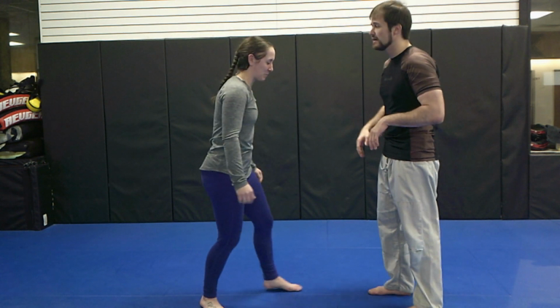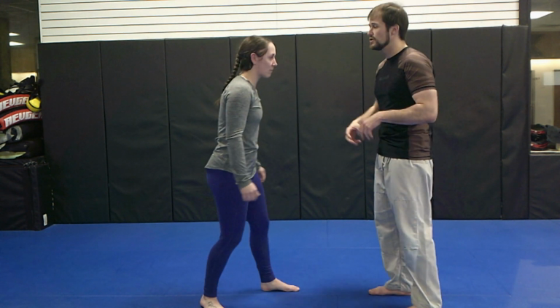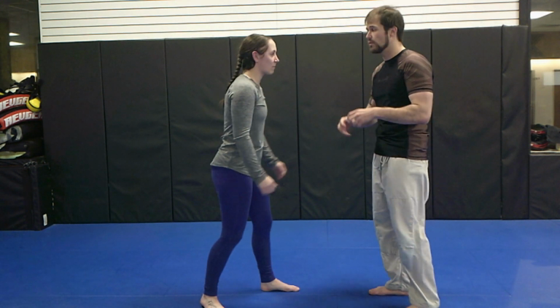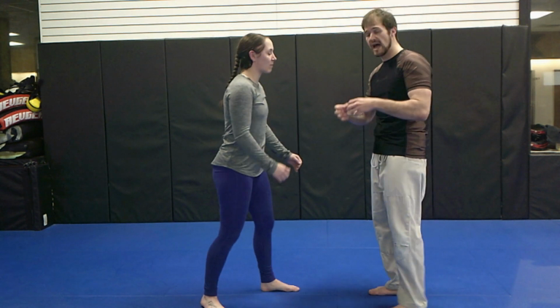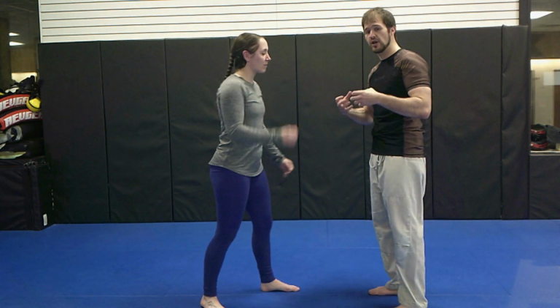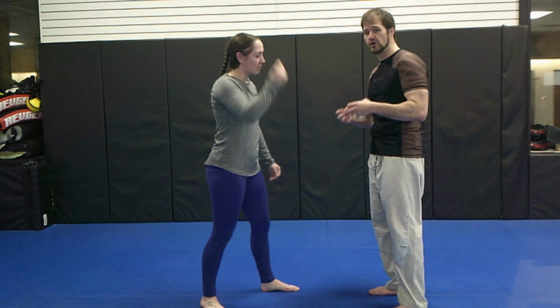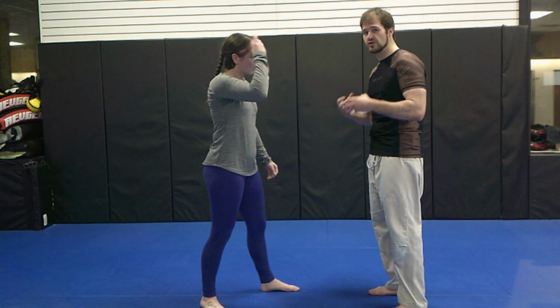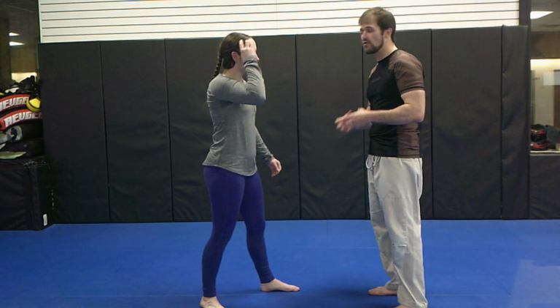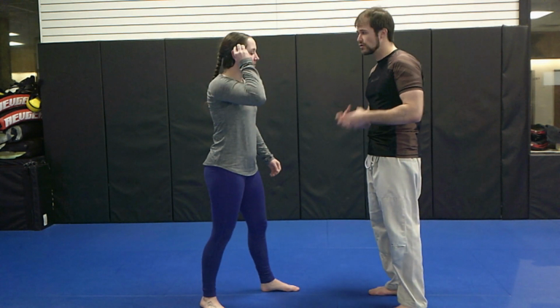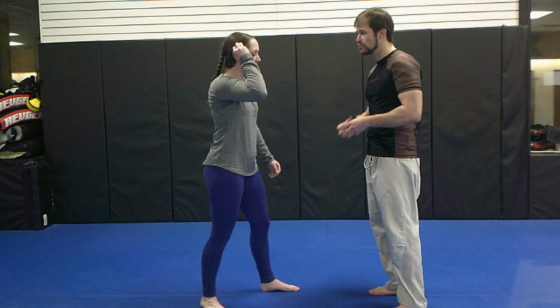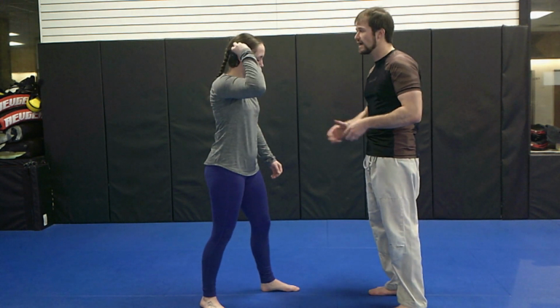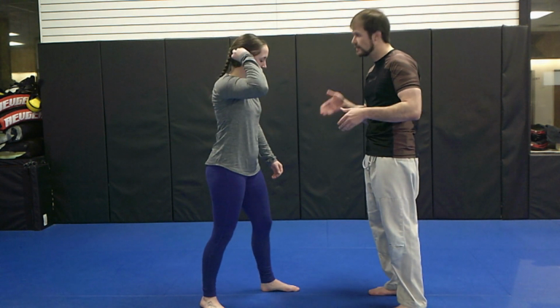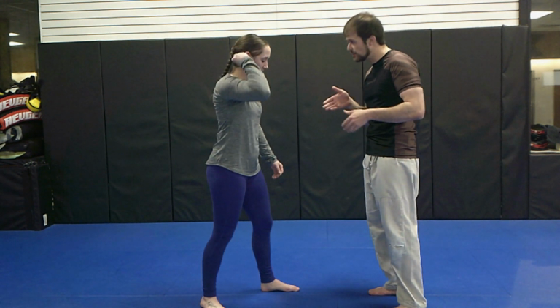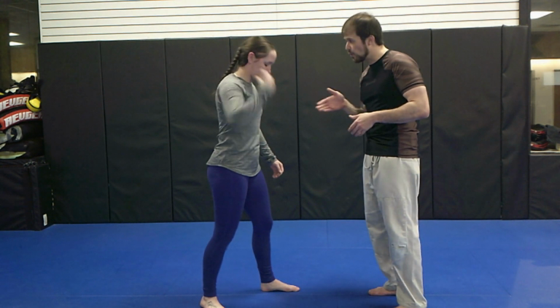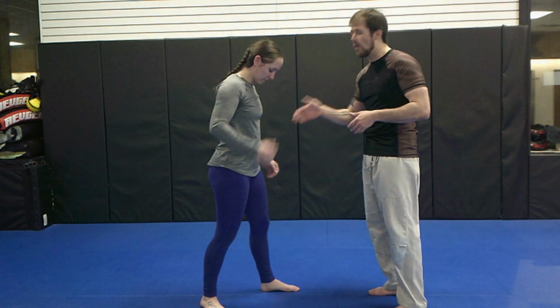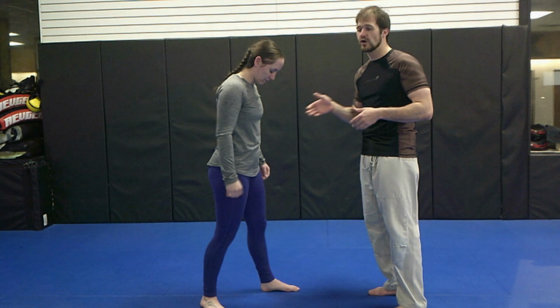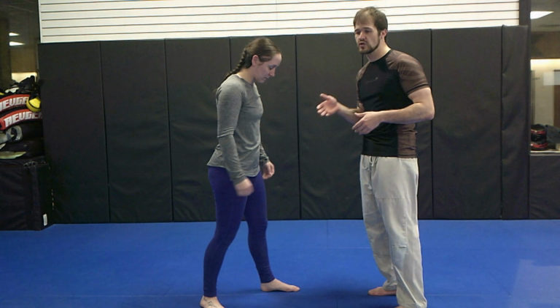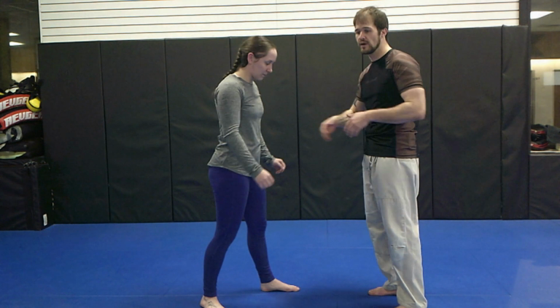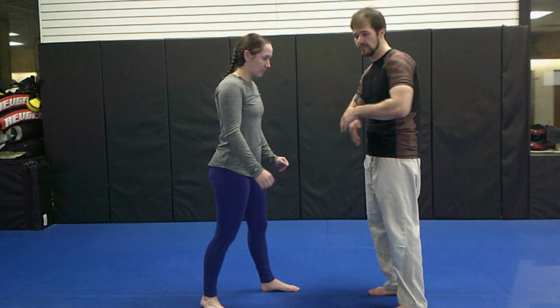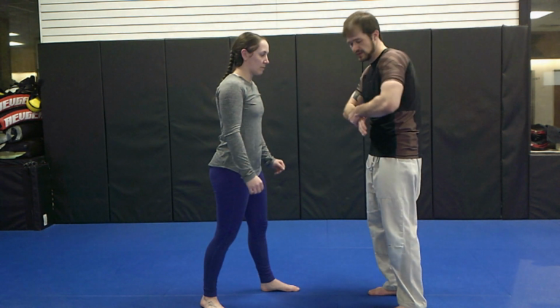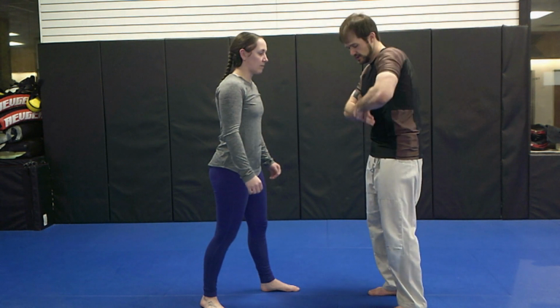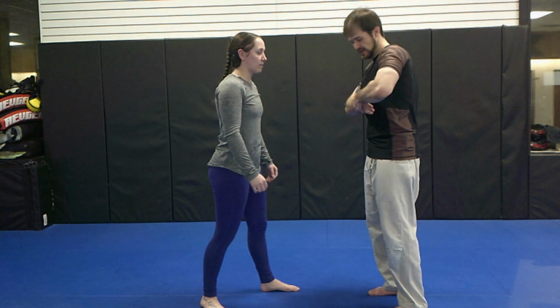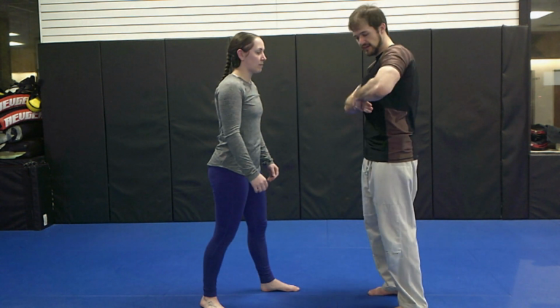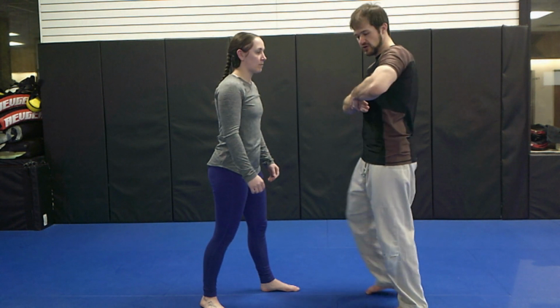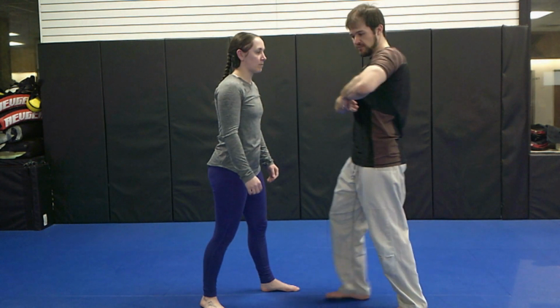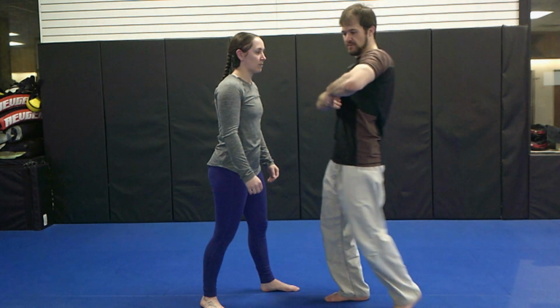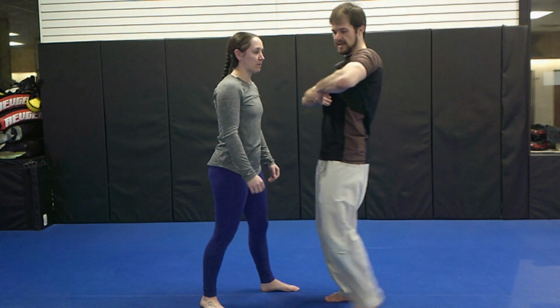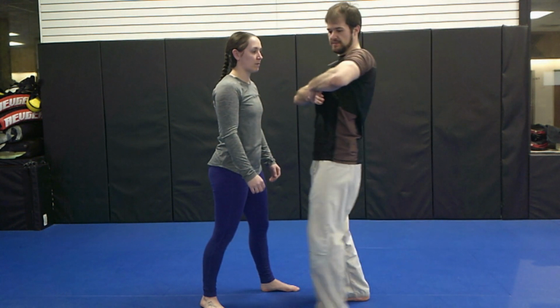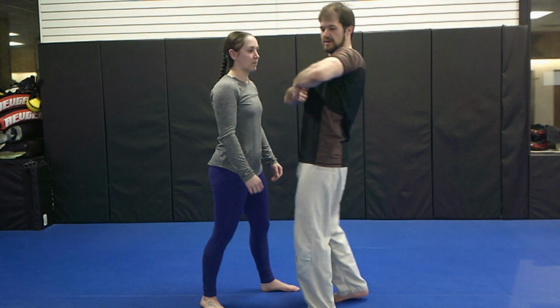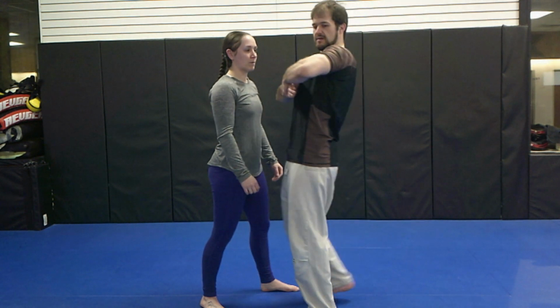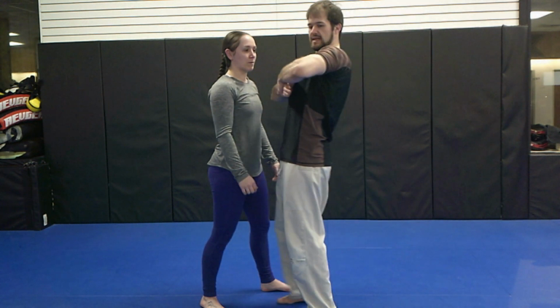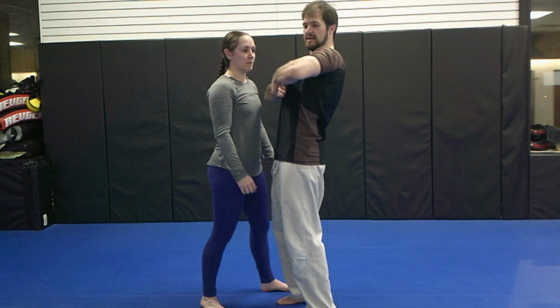To apply a good strong strangle, I'm going to walk toward them, like I'm trying to put my hips underneath them.